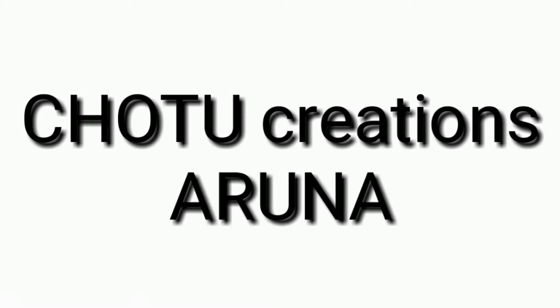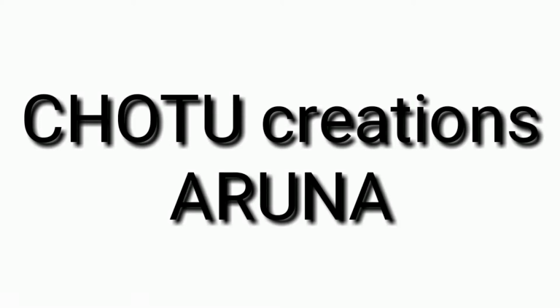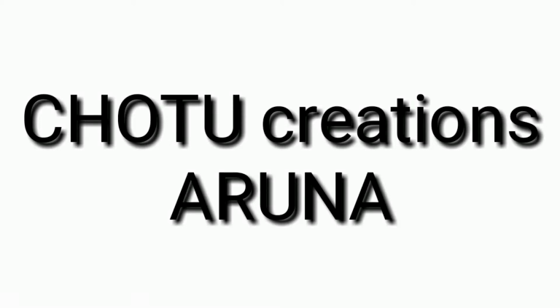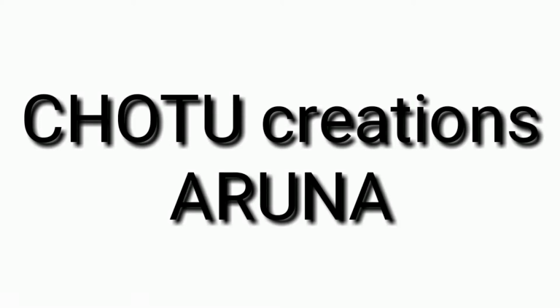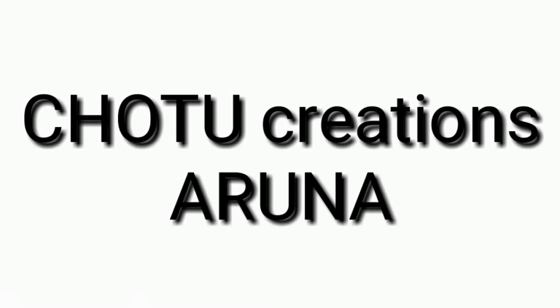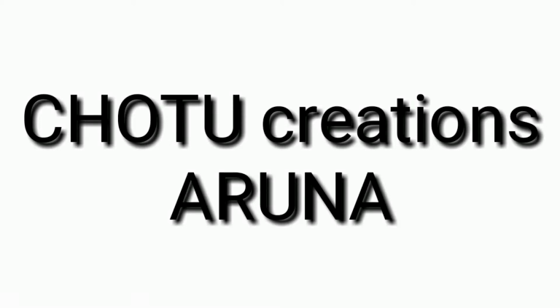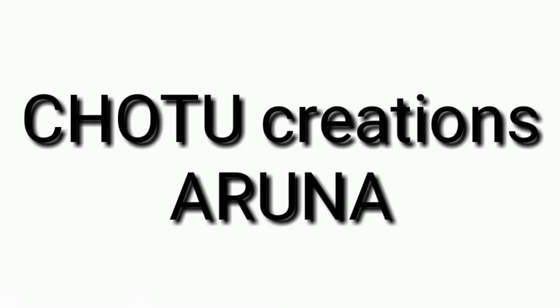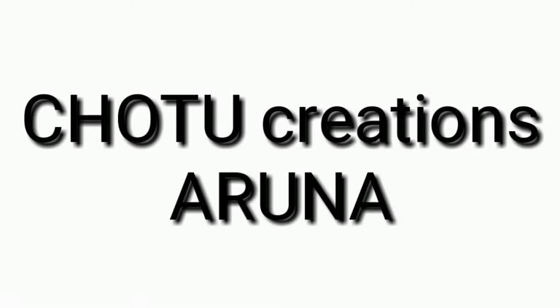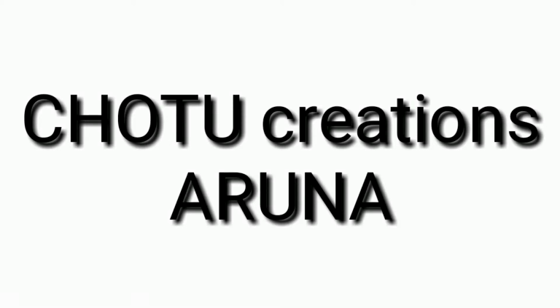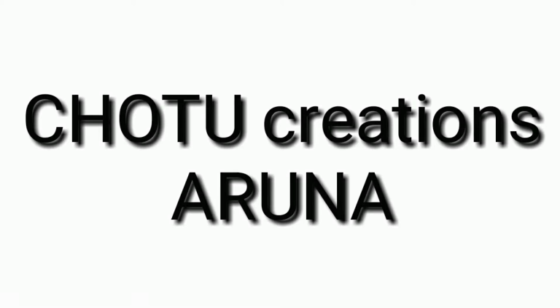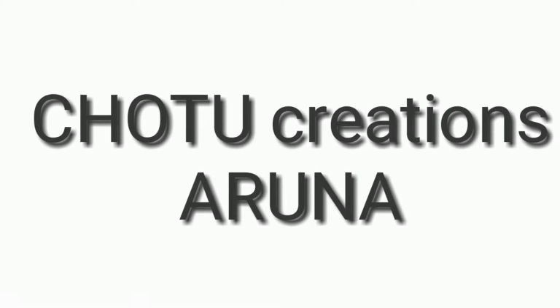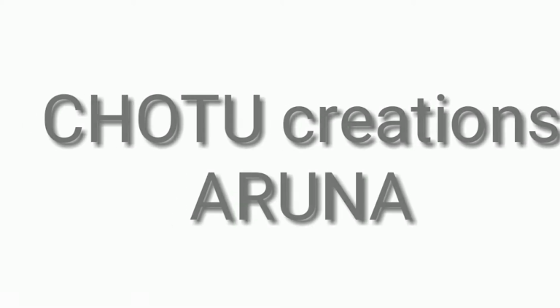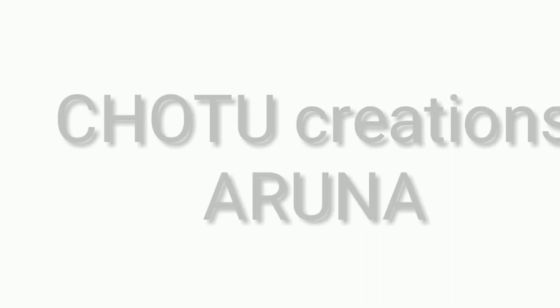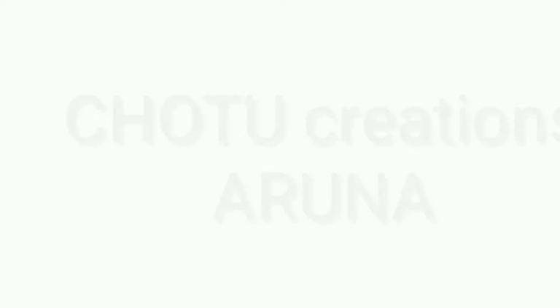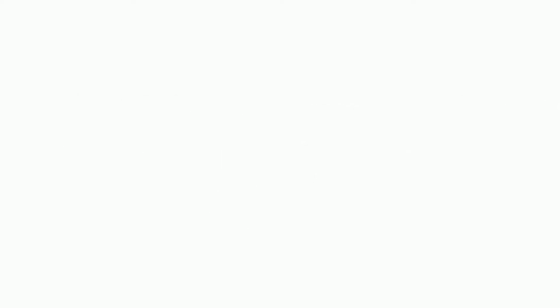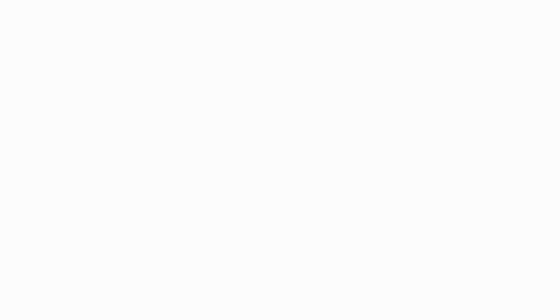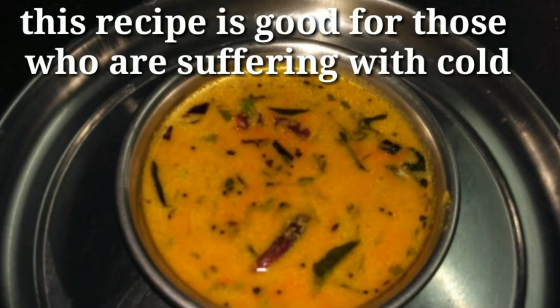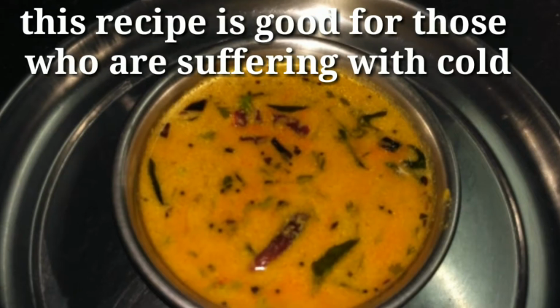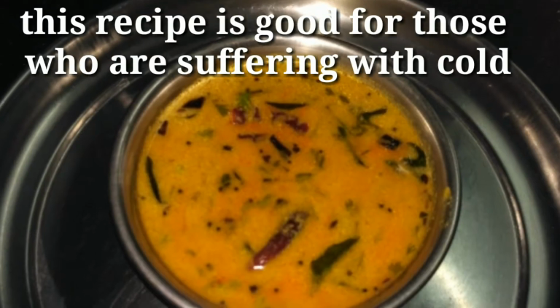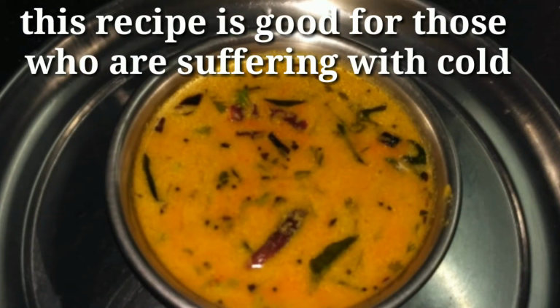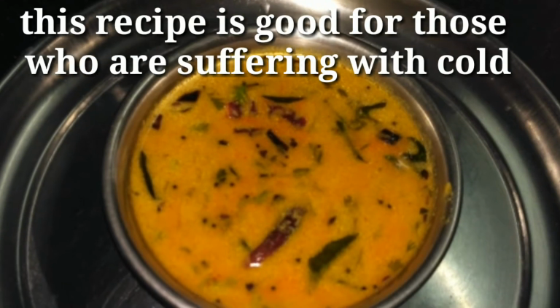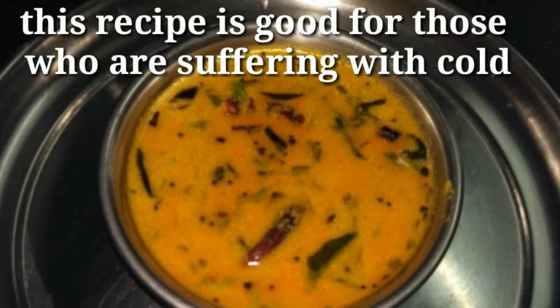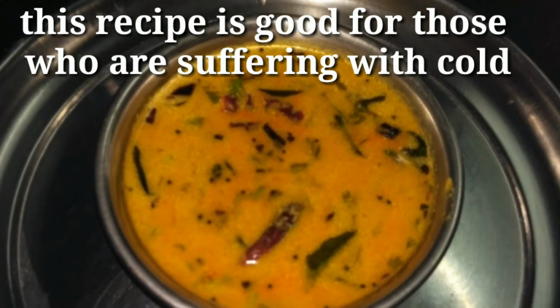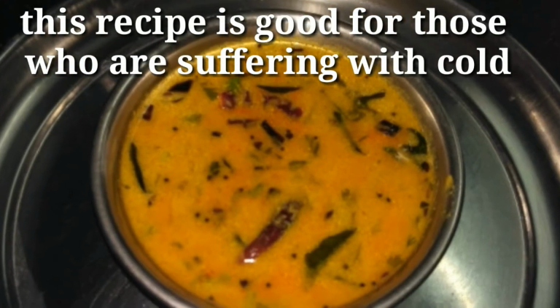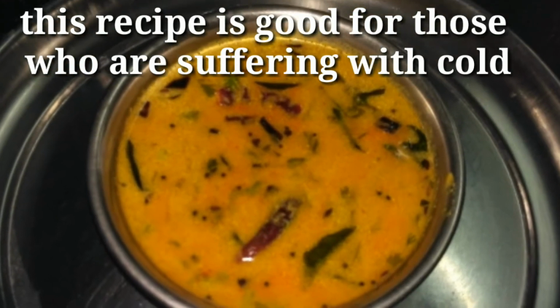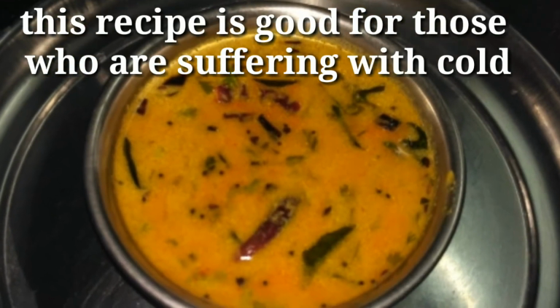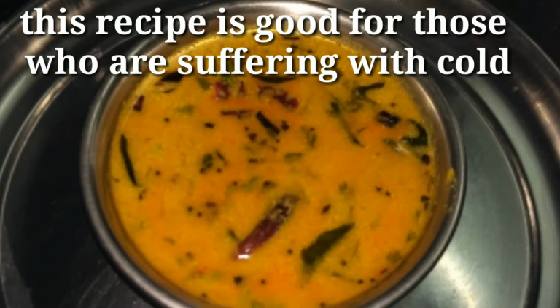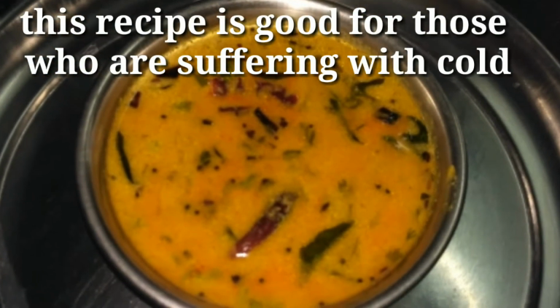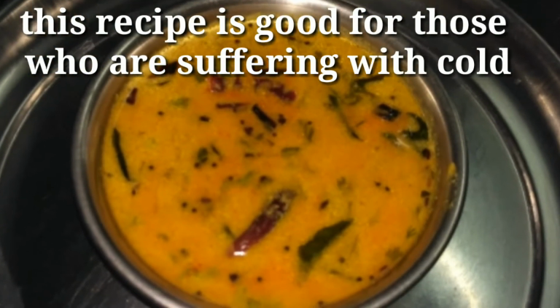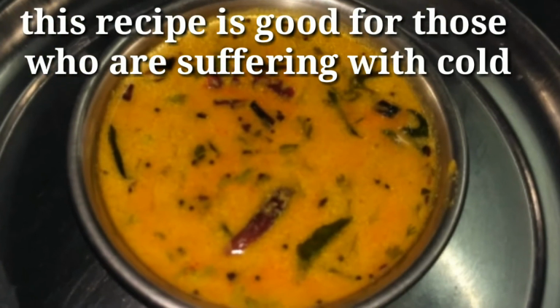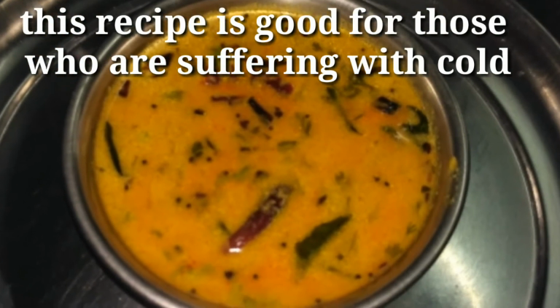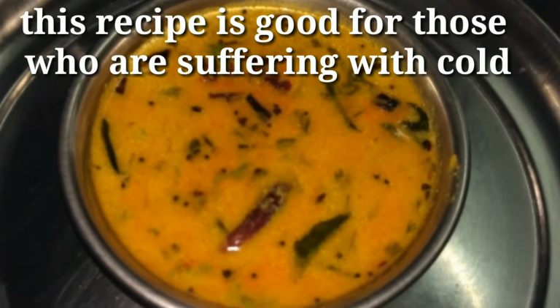Hi friends, welcome back to Chottu Creations. I am going to share this recipe in the next video.